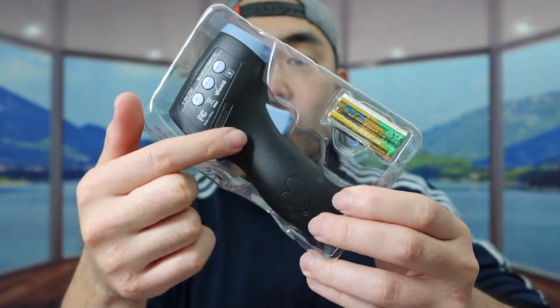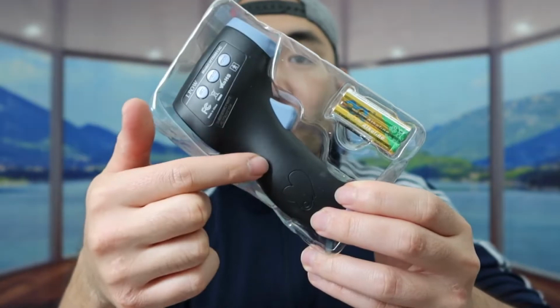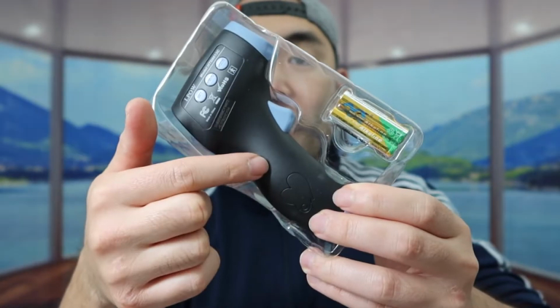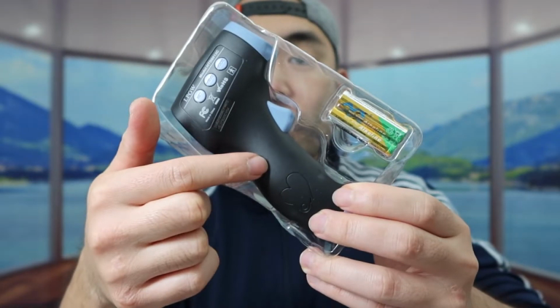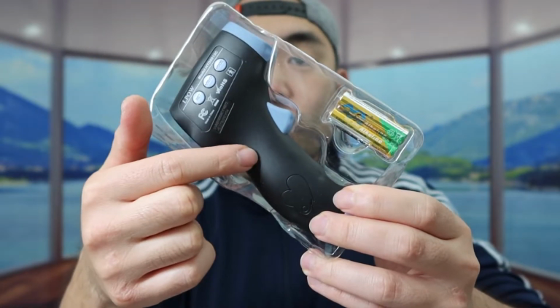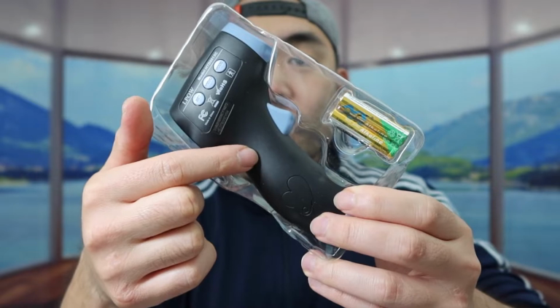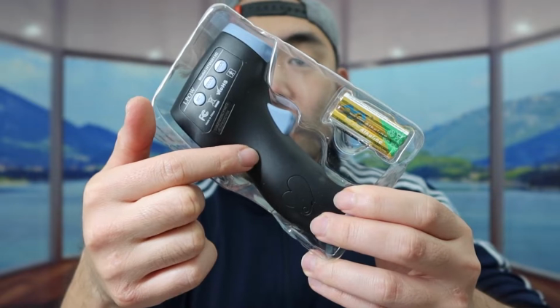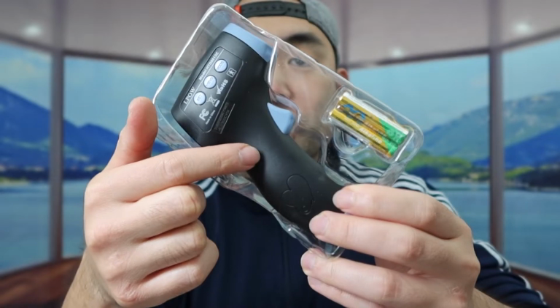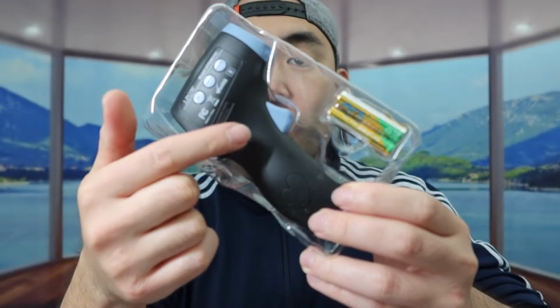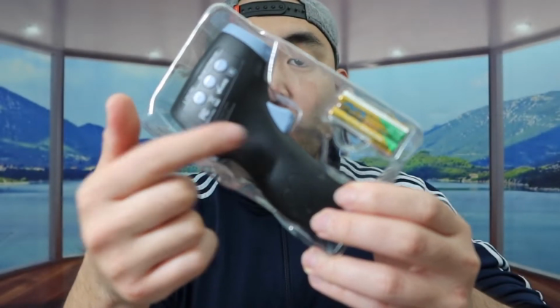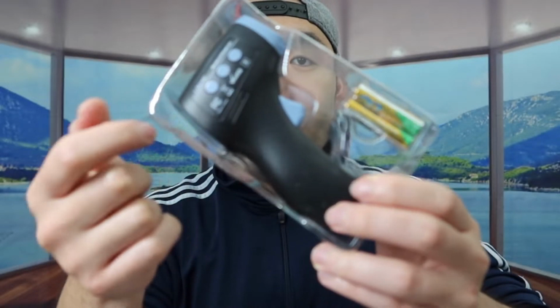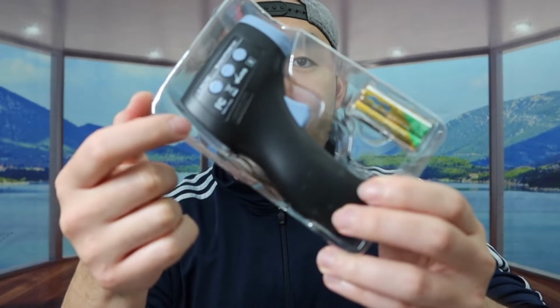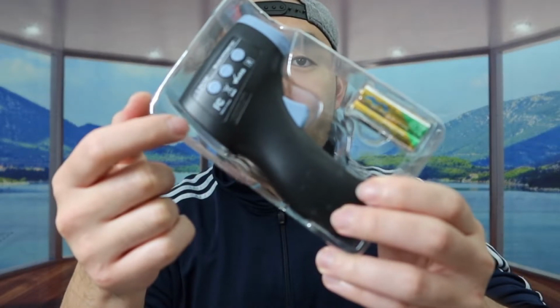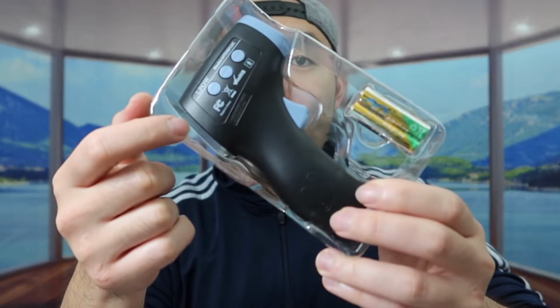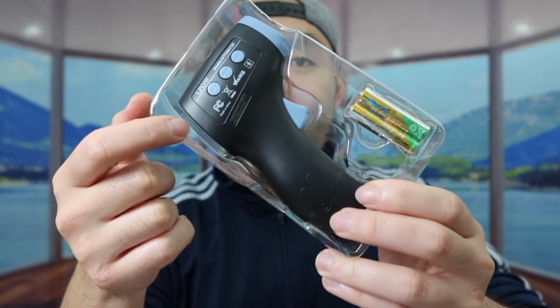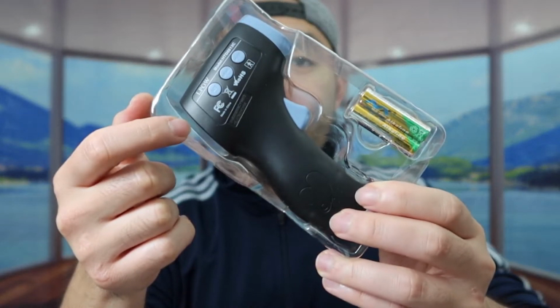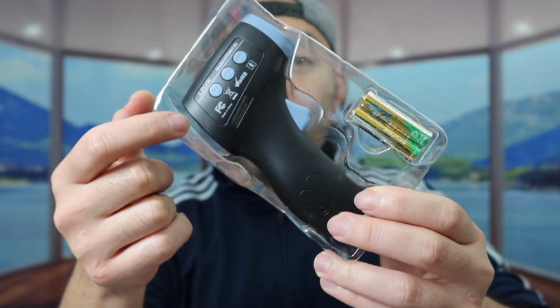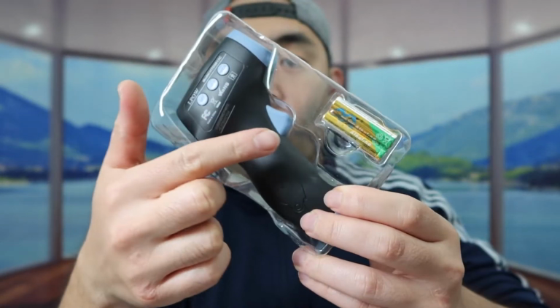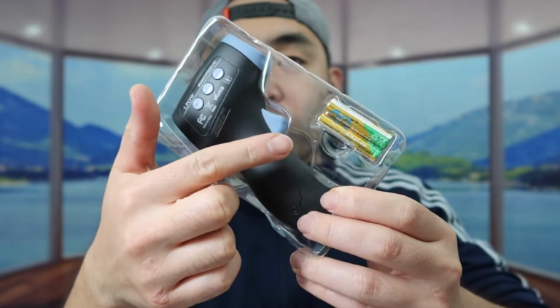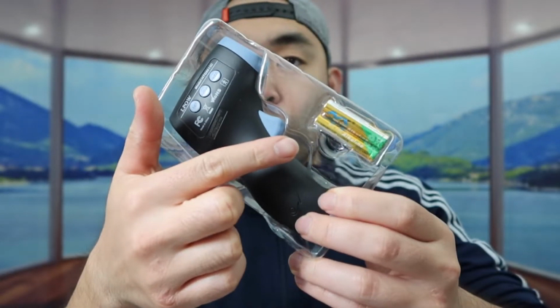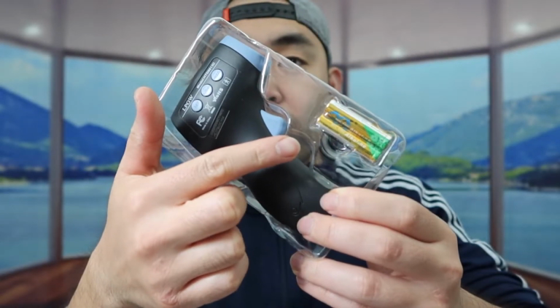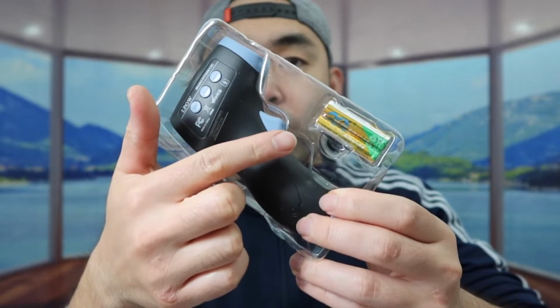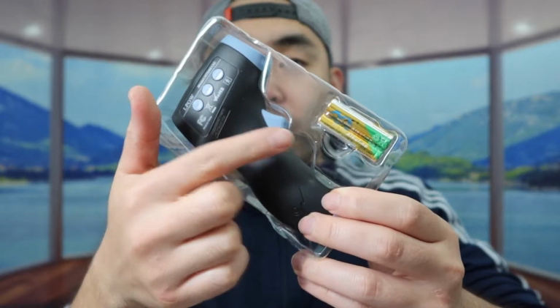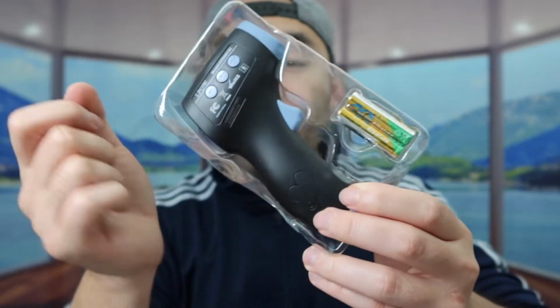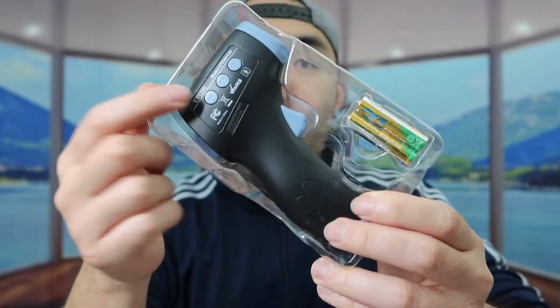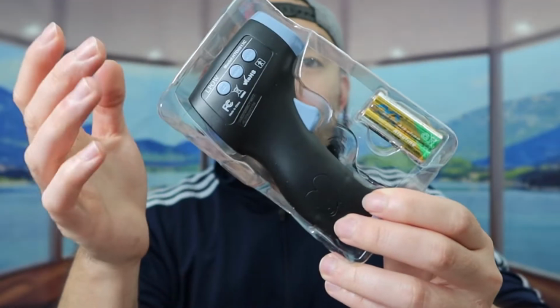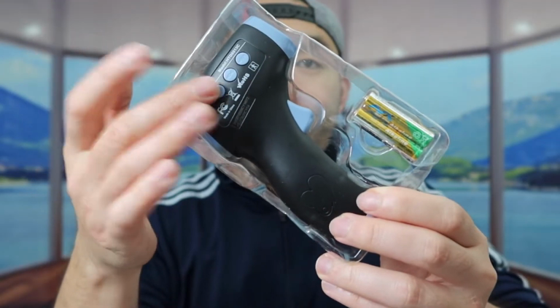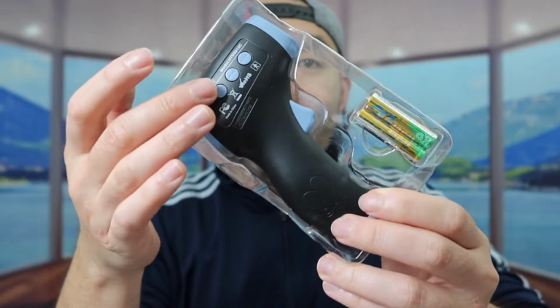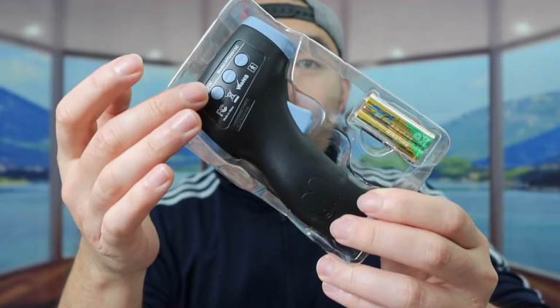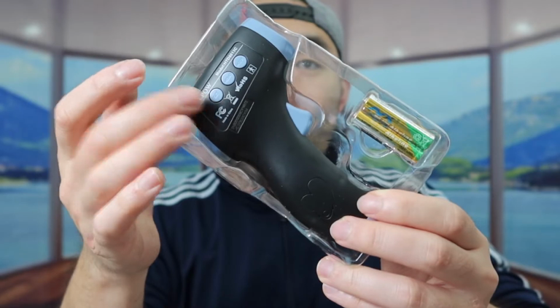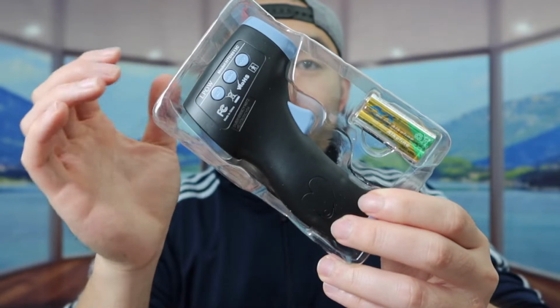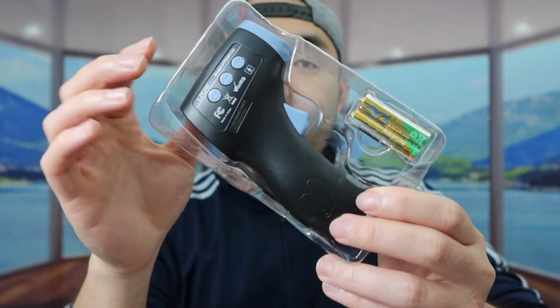For the batteries, you do have the option to use your own if you guys want to, or you can use the ones that are right here. So first, let's take out the product.